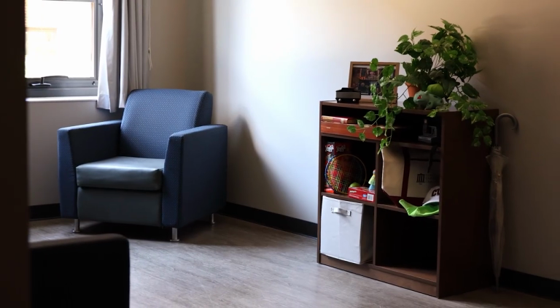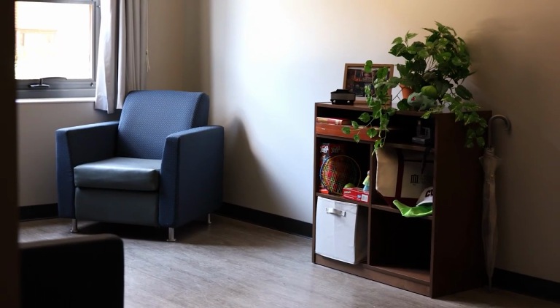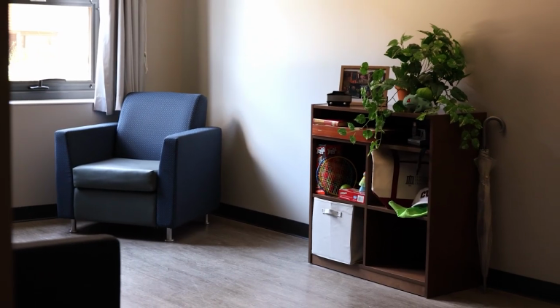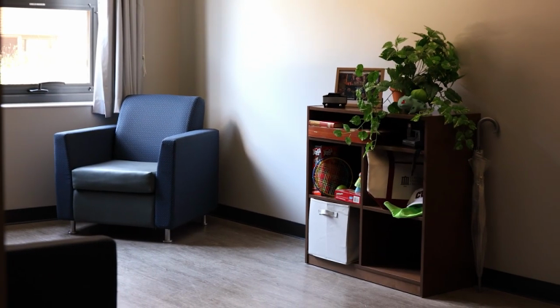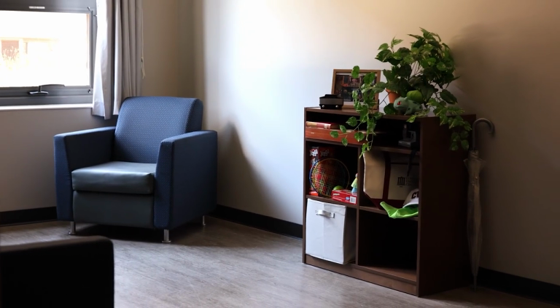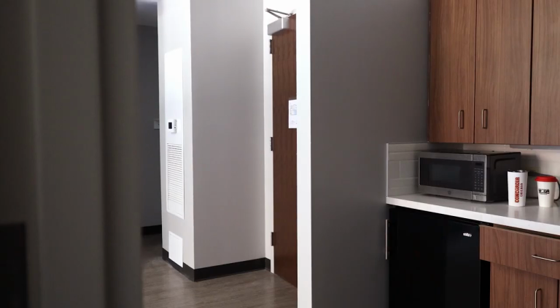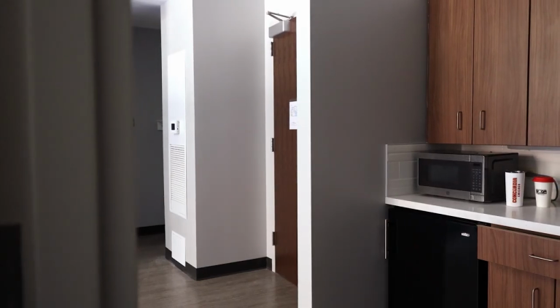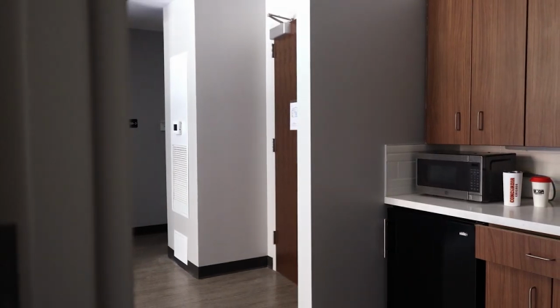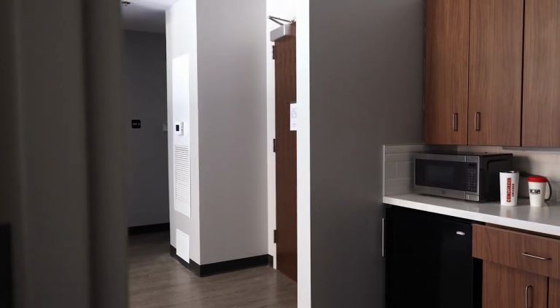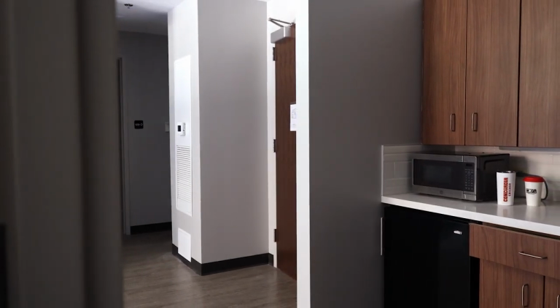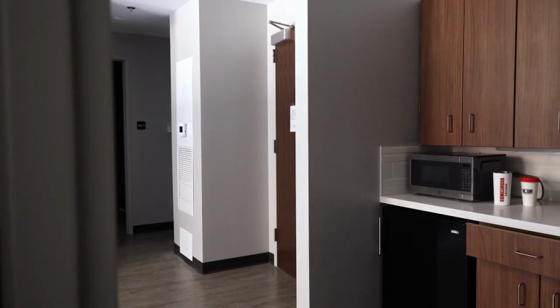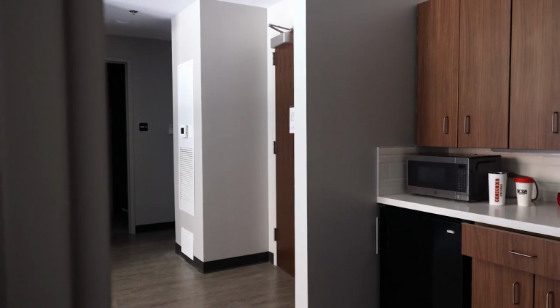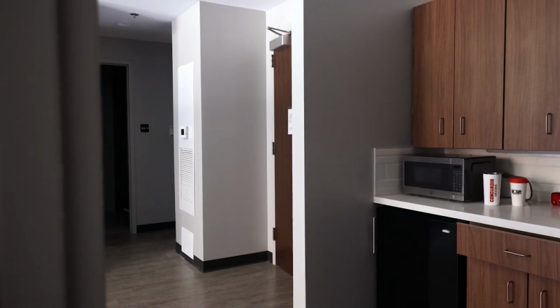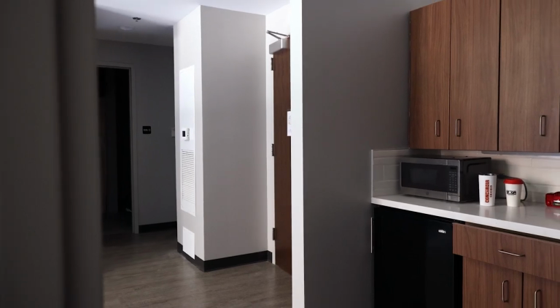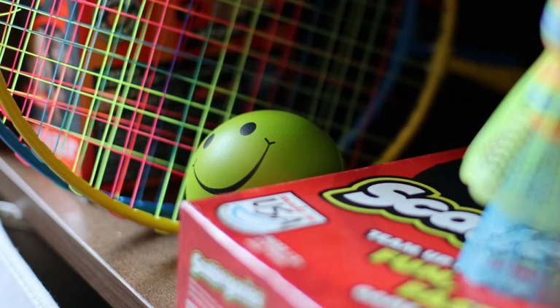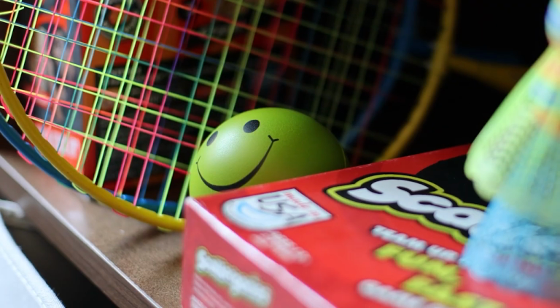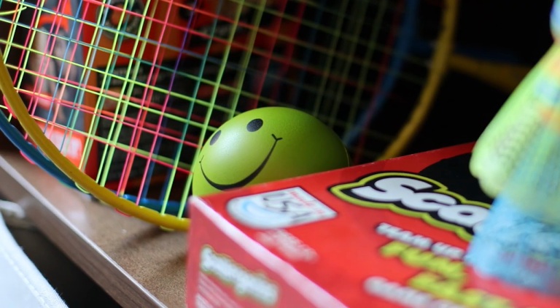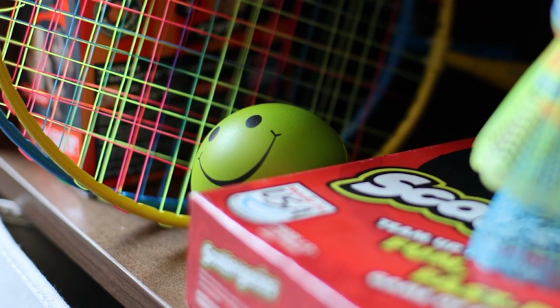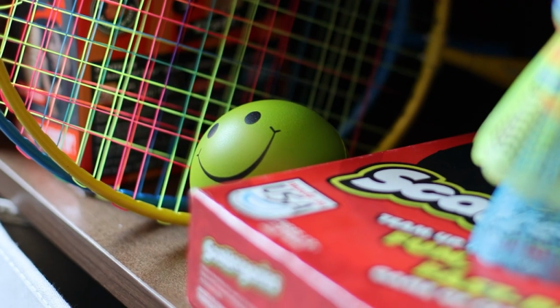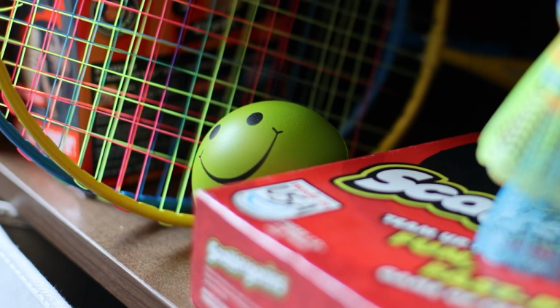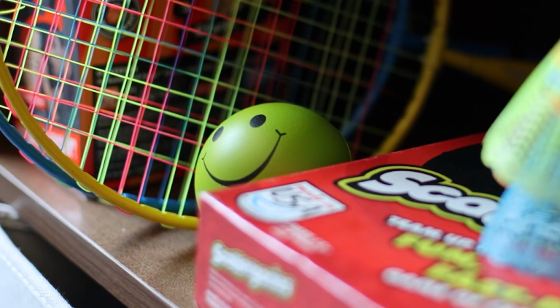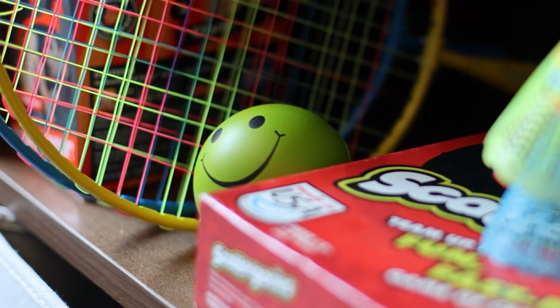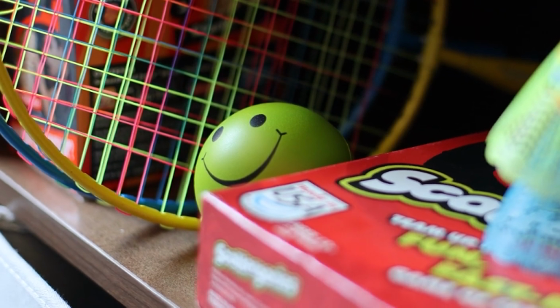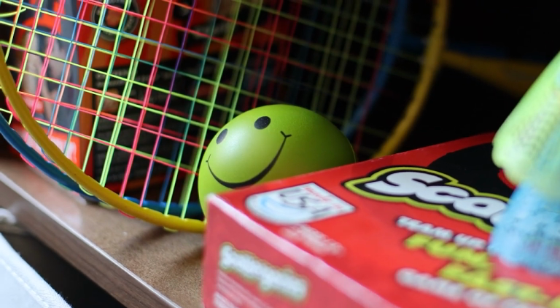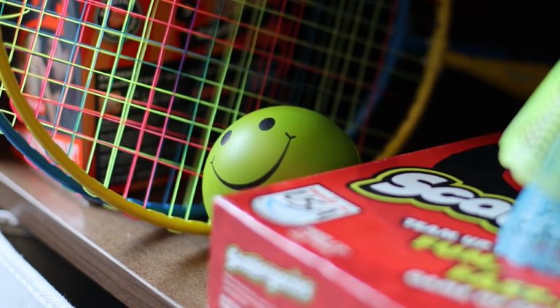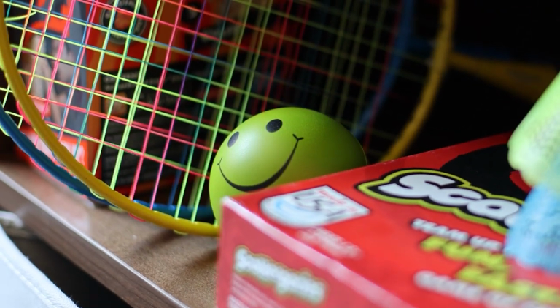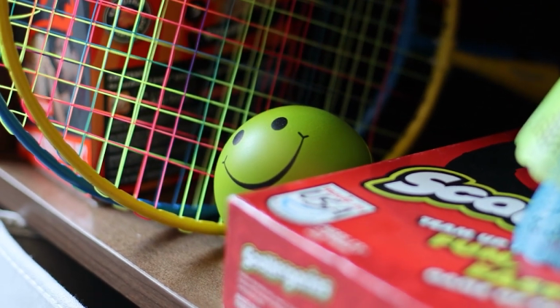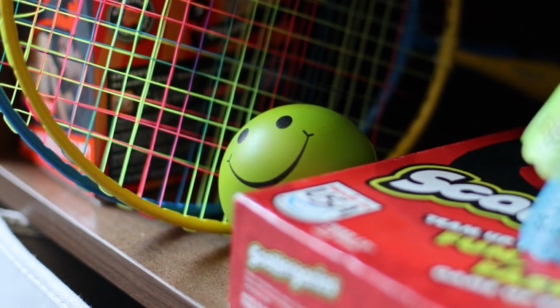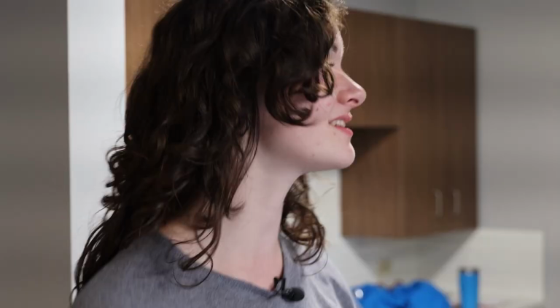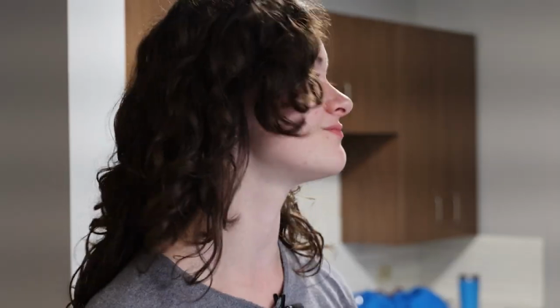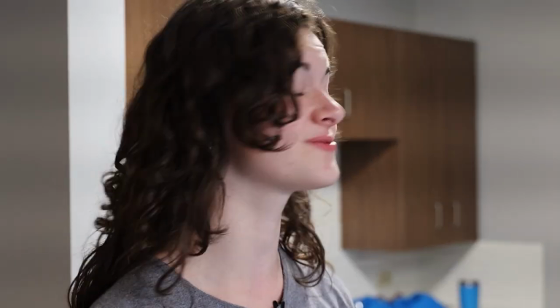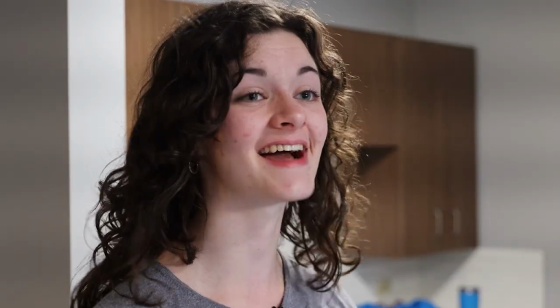So now we're here in Concordia Hall's suite-style dorm, and this is a really nice place to just hang out and chill. Since it's so big, there's plenty of room to spread out and do your homework and just relax.